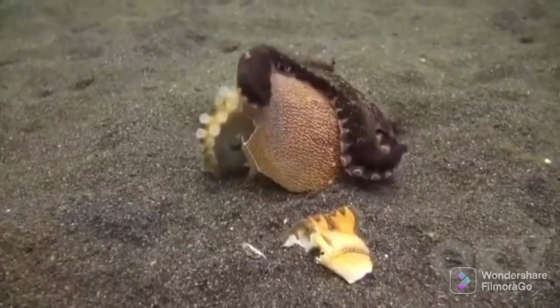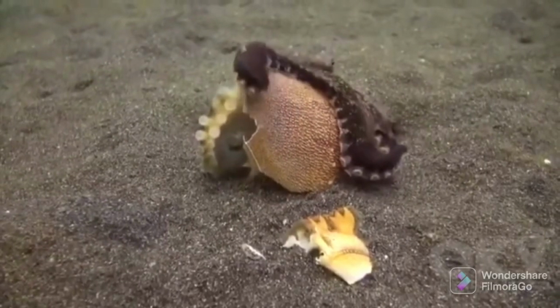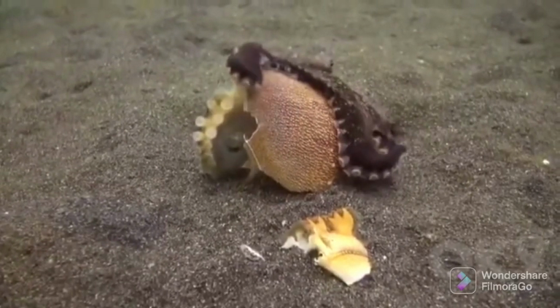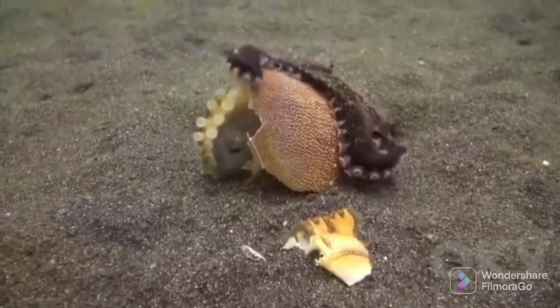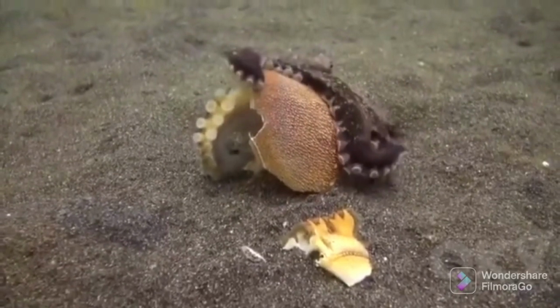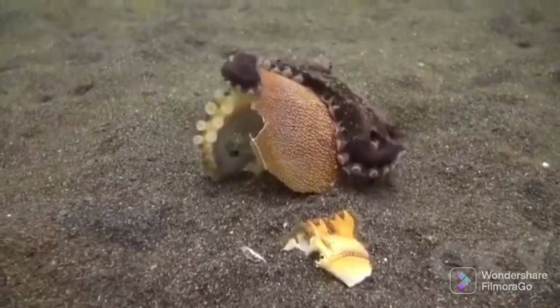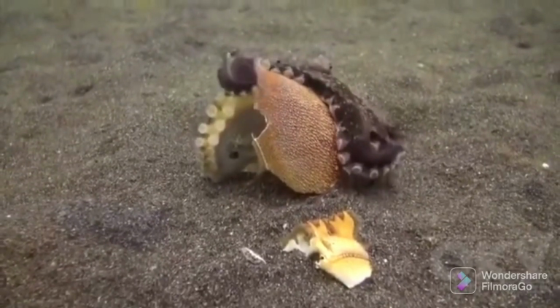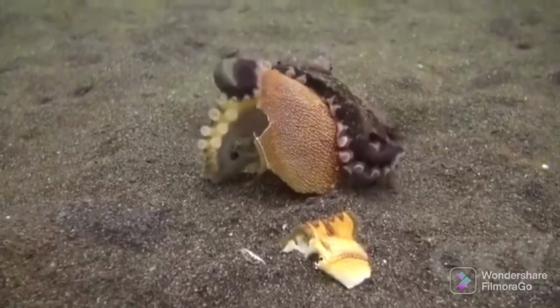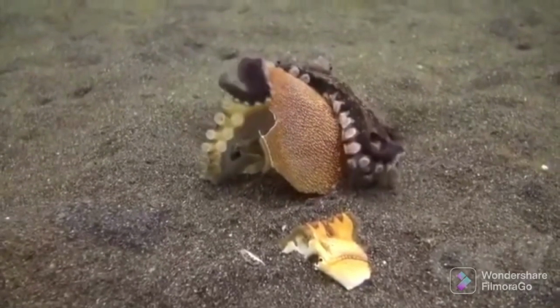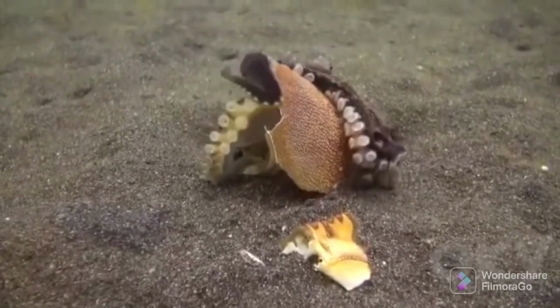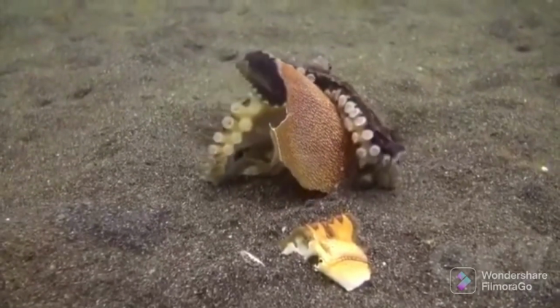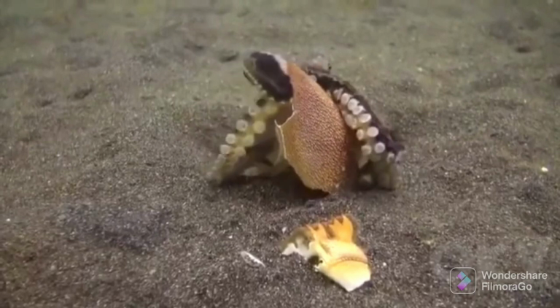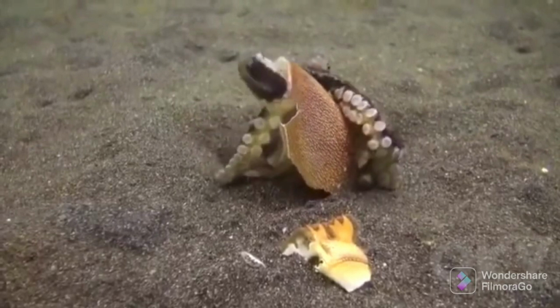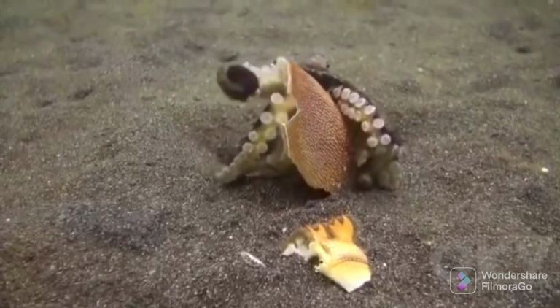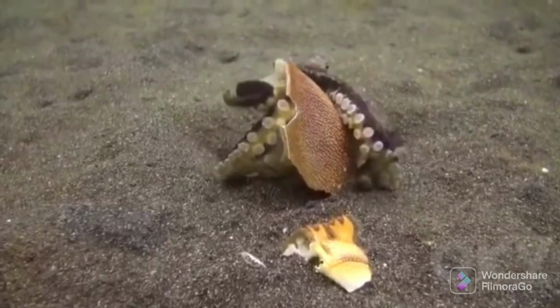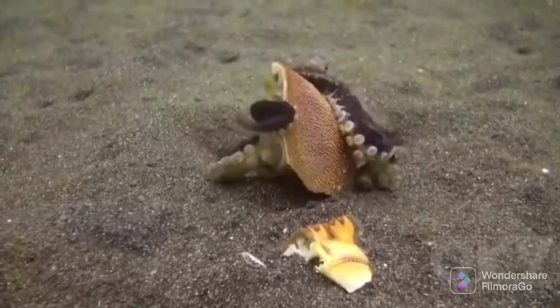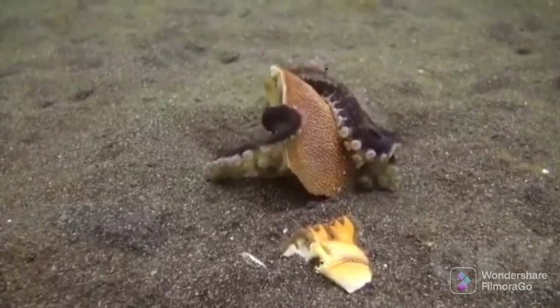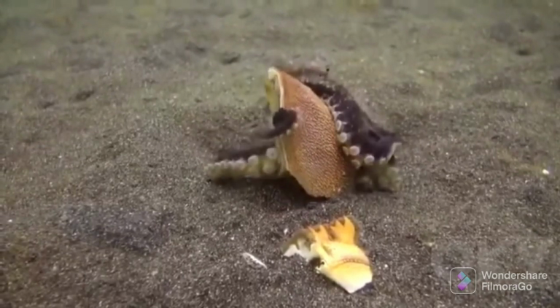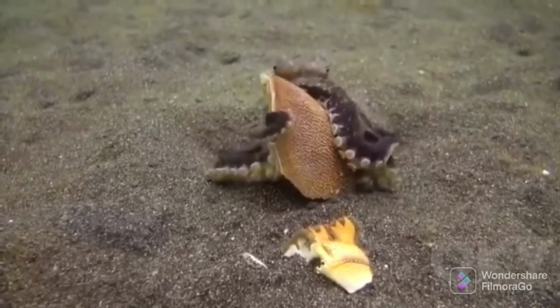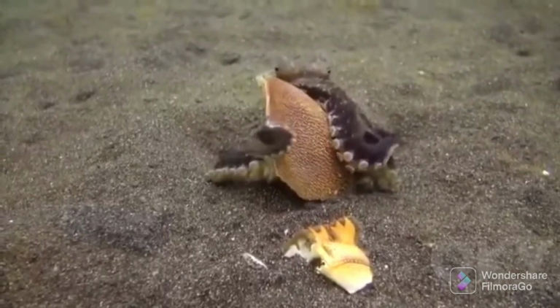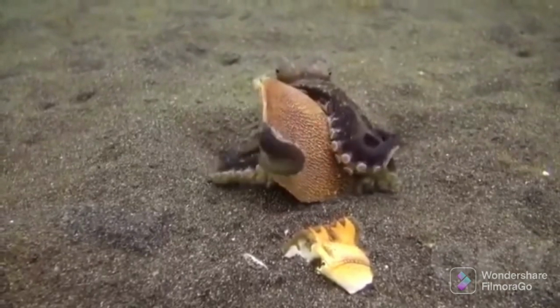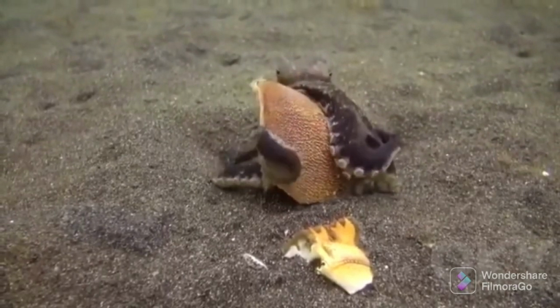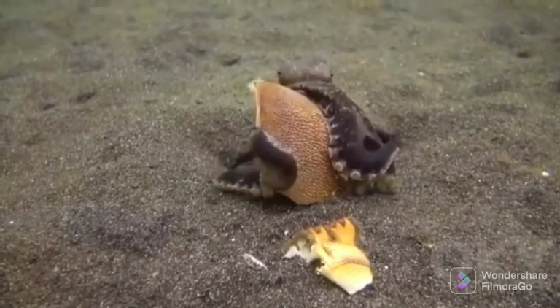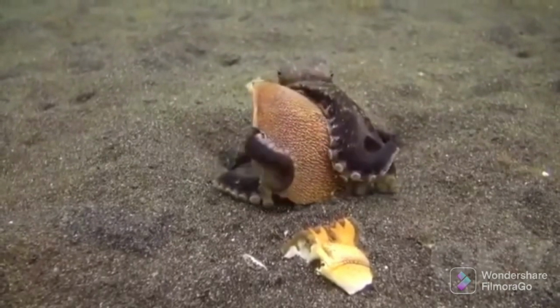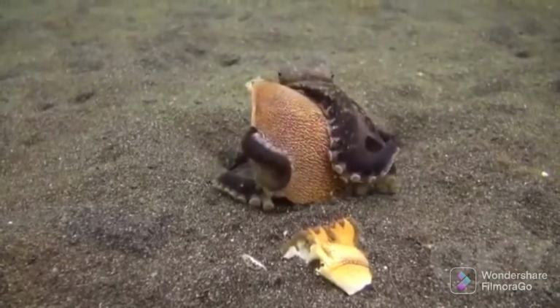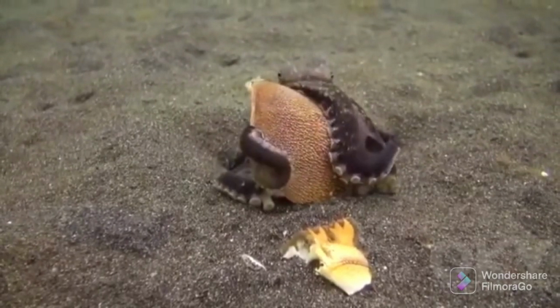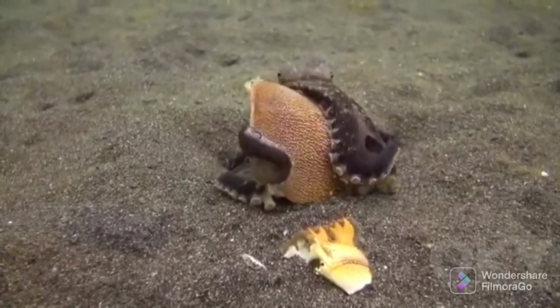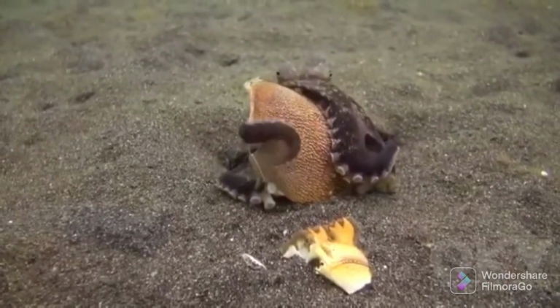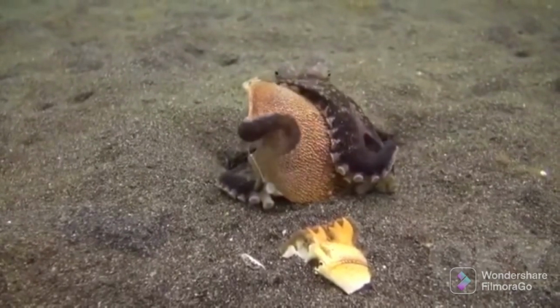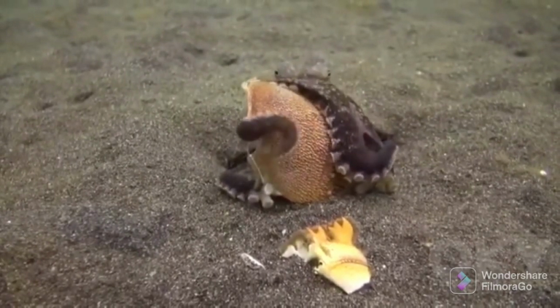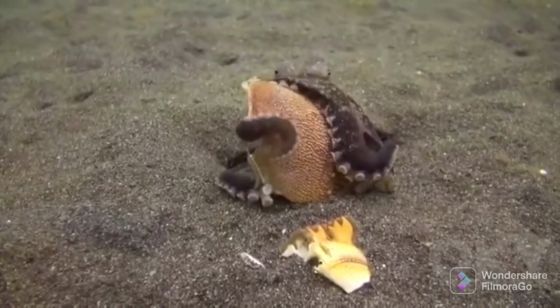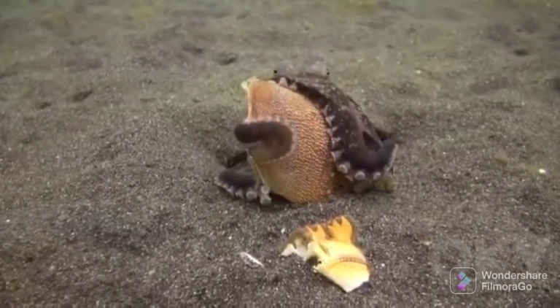Eventually, just the shell remains, as I saw the next day when I returned to the octopus's home.